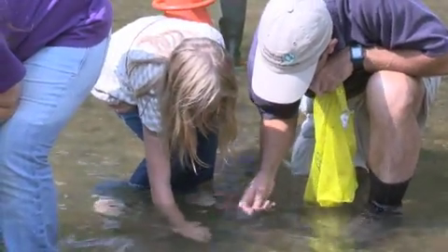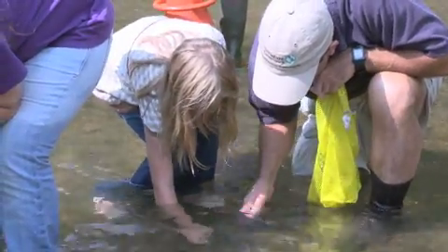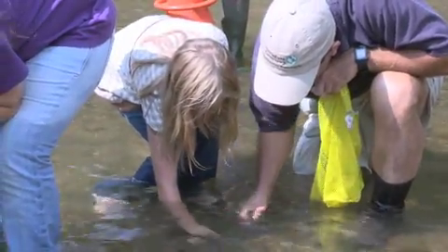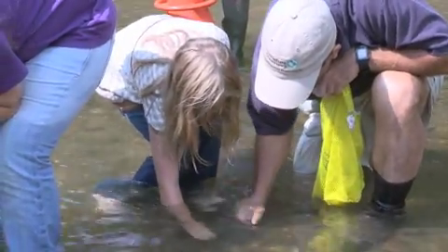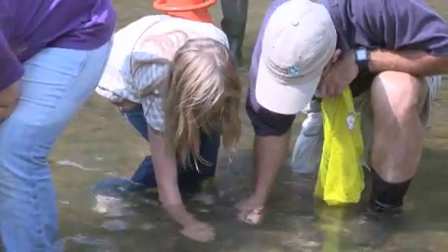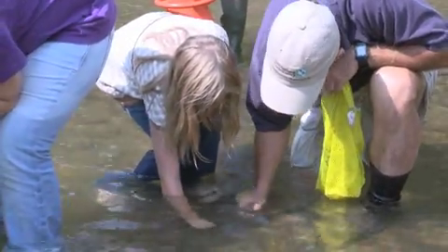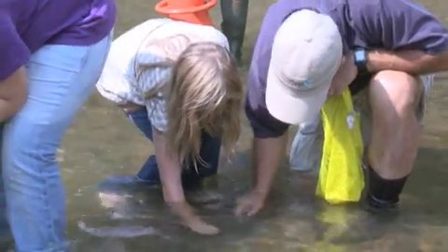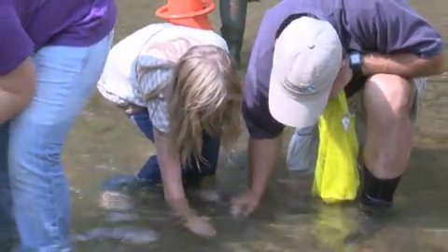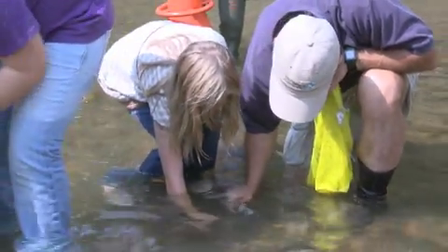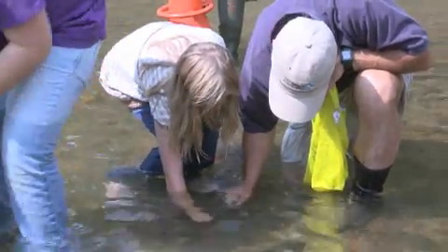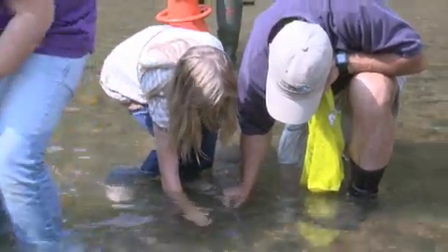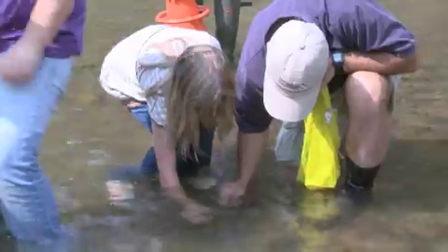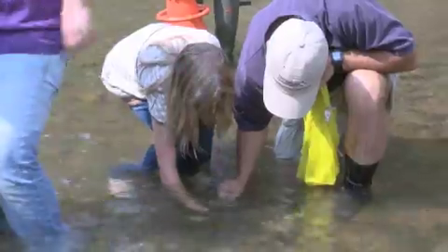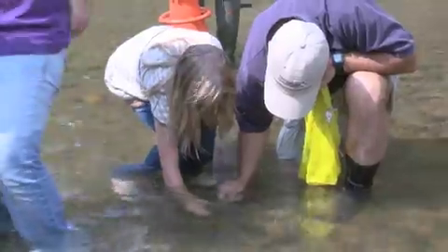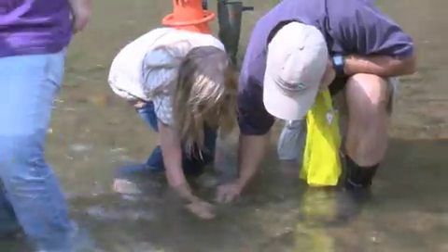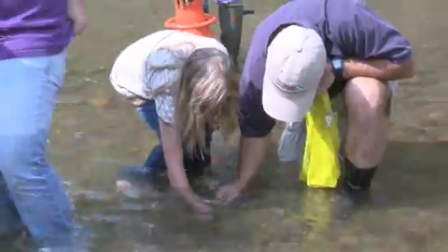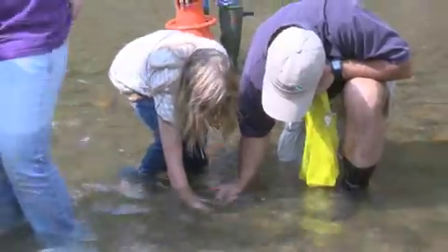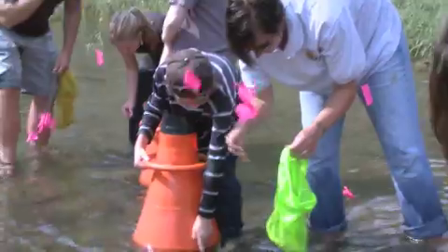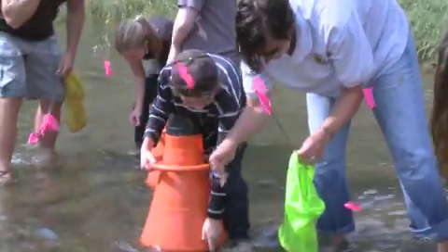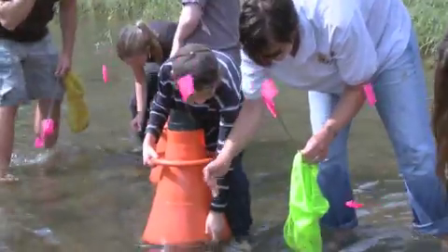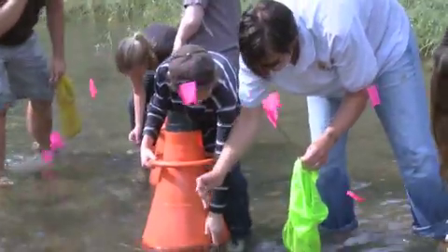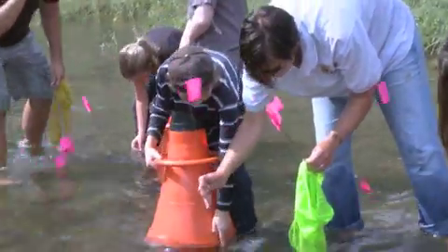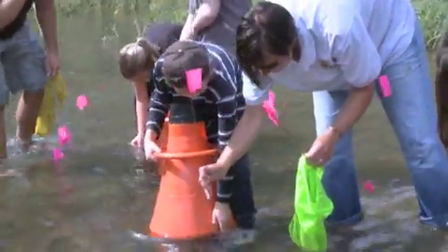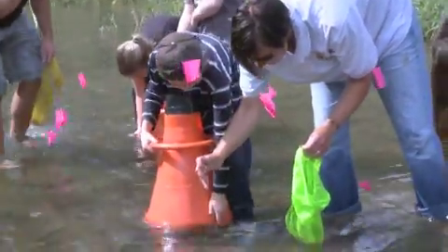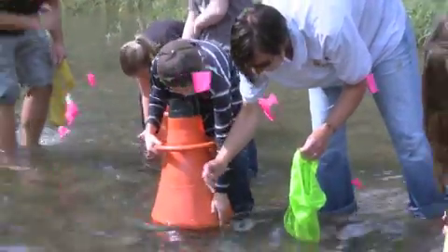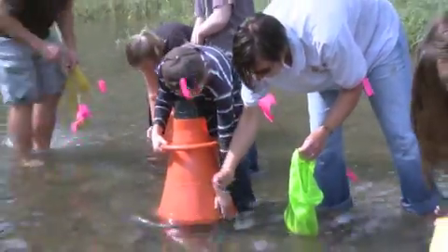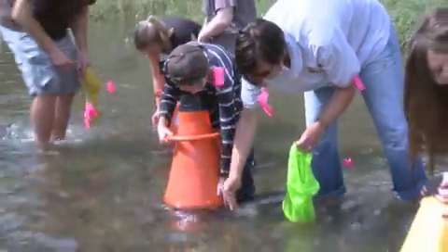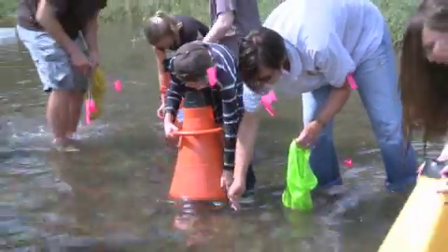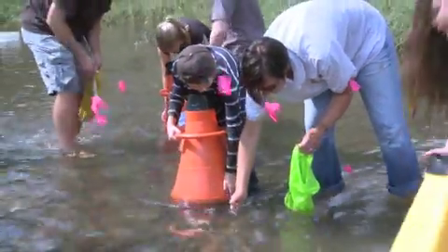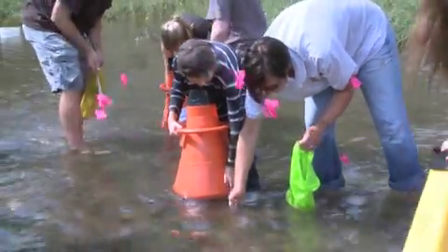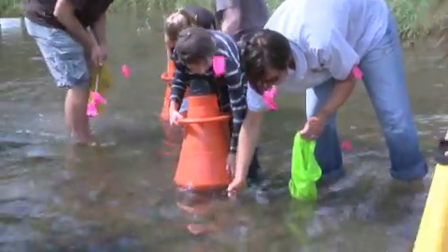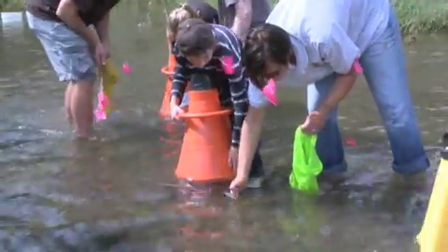The biologists are going to help you, and they're going to put a flag right near where you put the mussels.